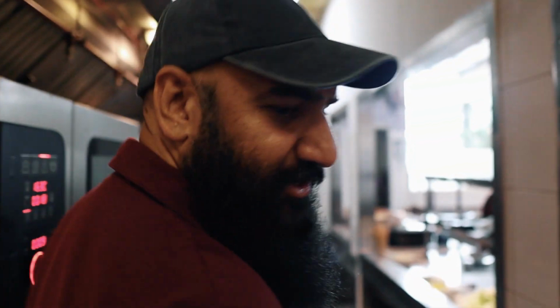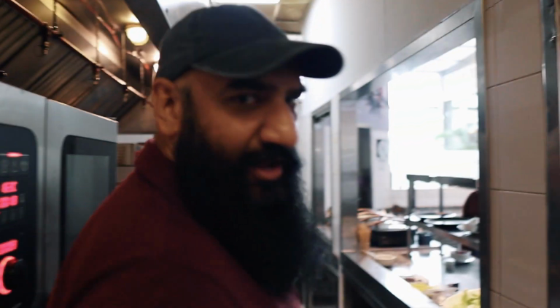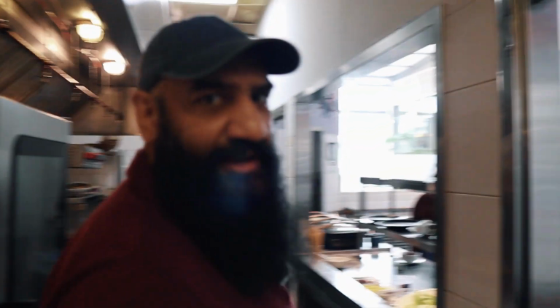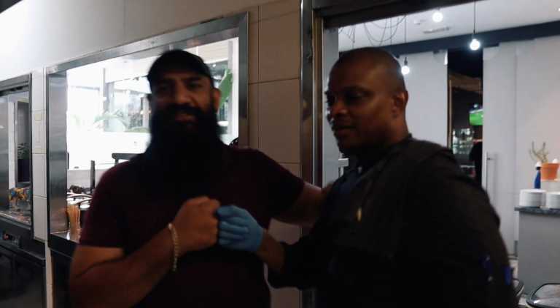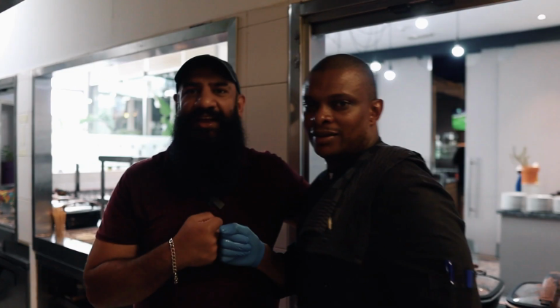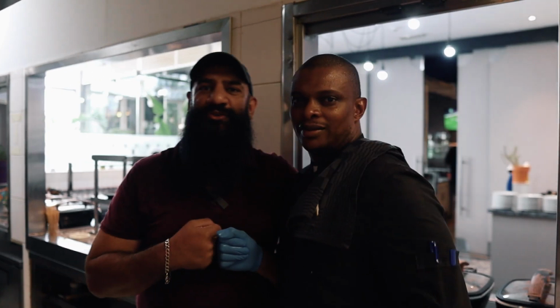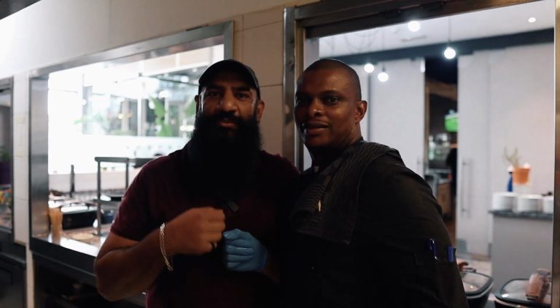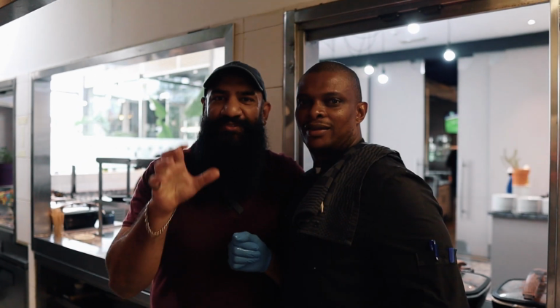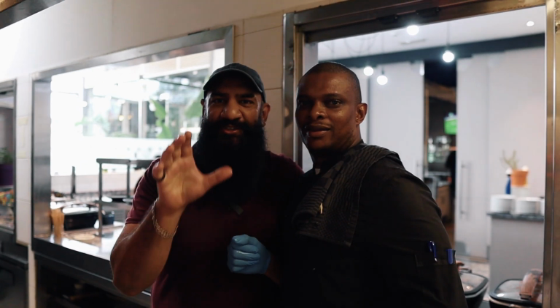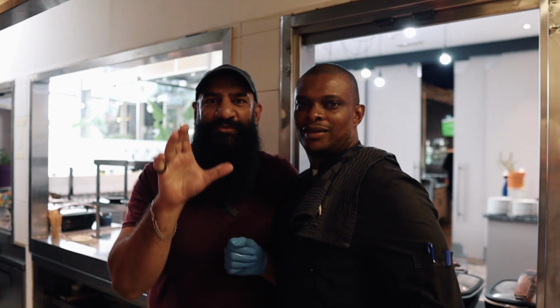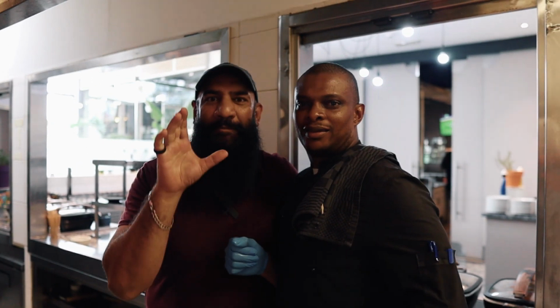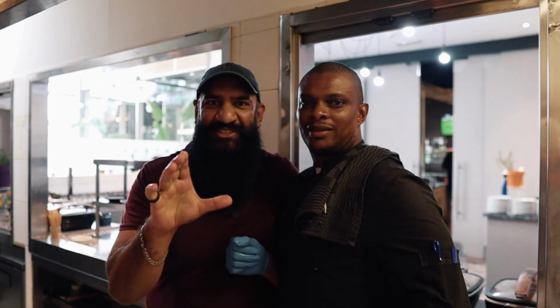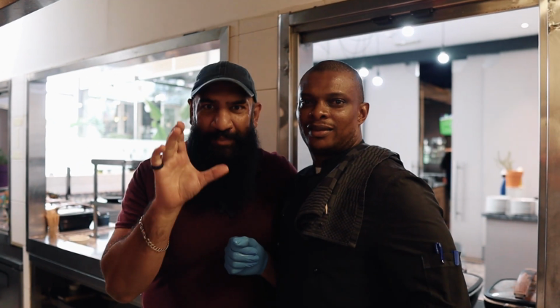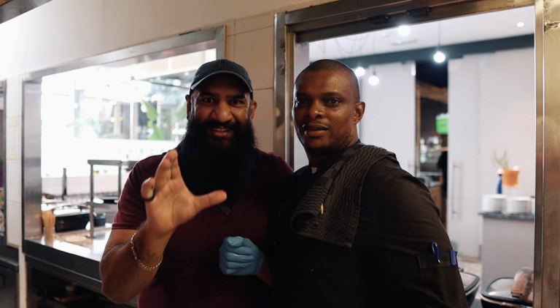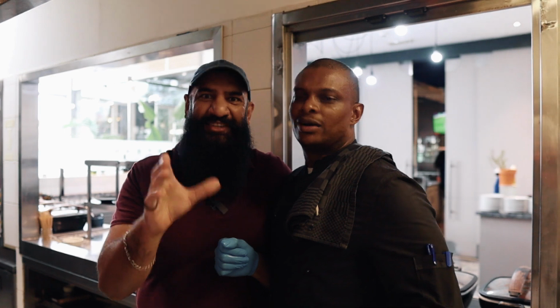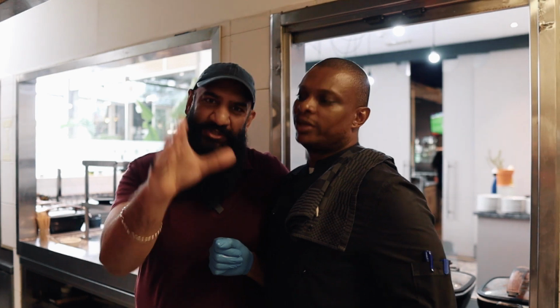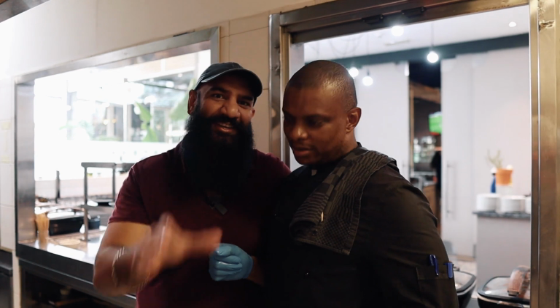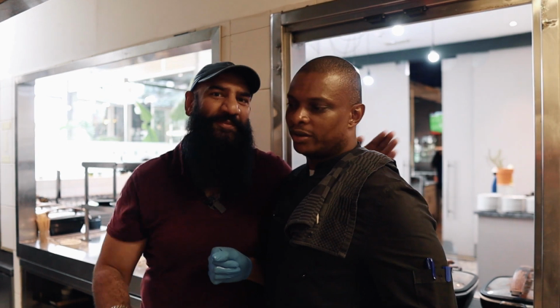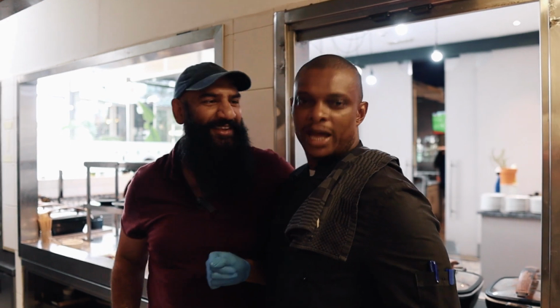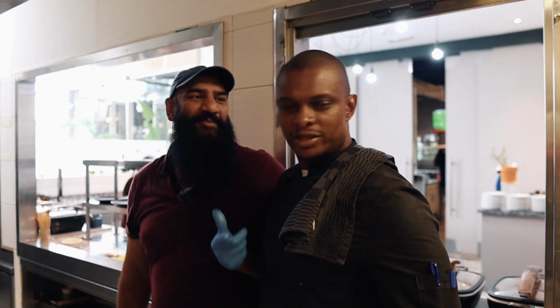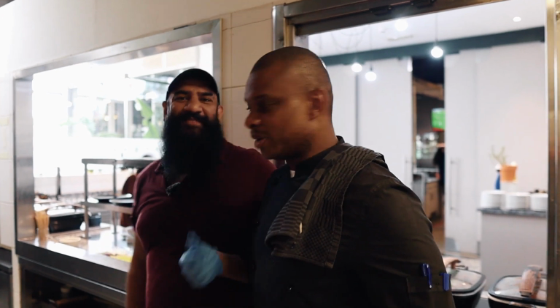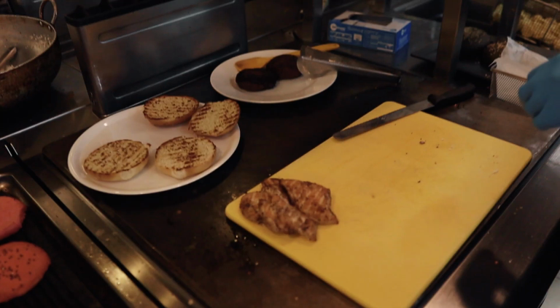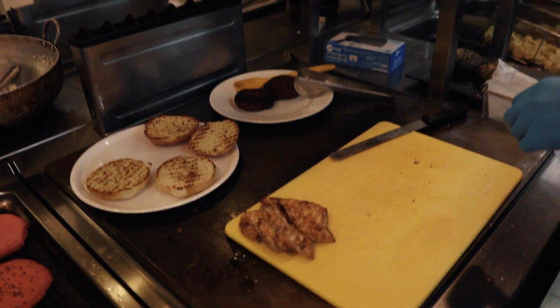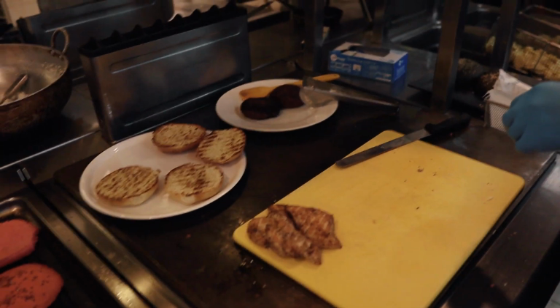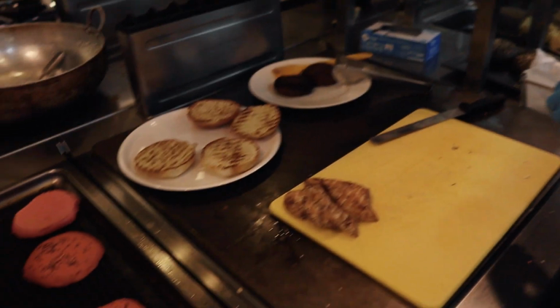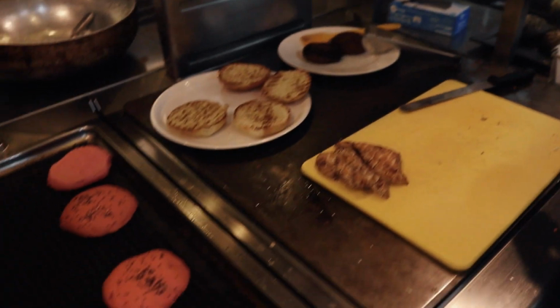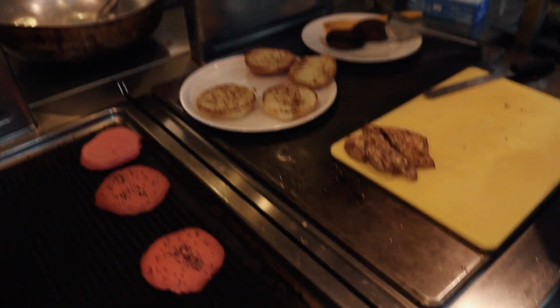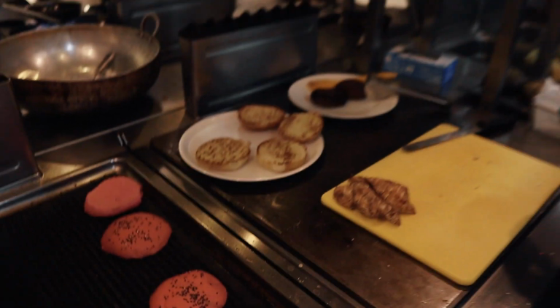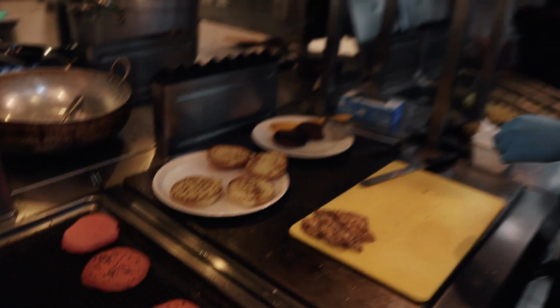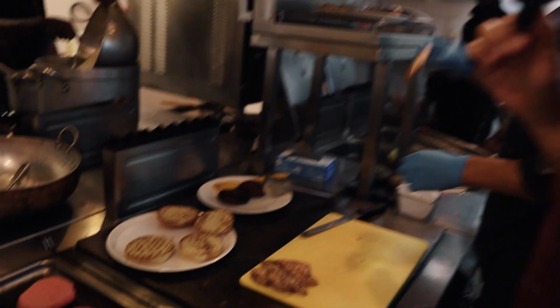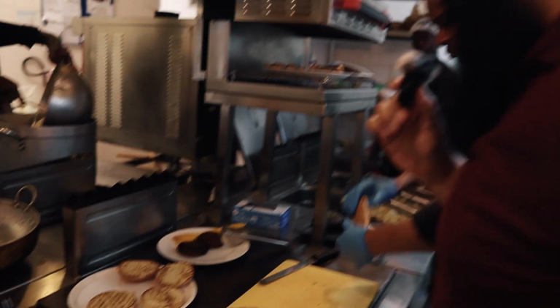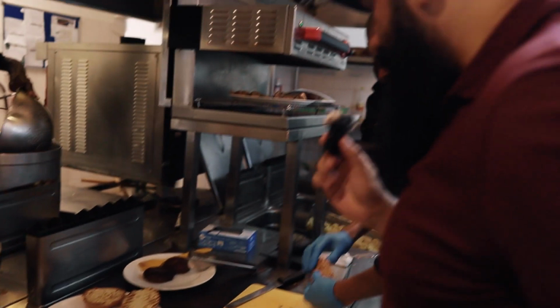Here's our guy. He's the one who's going to make for us one of the best burgers. Let's go check it out. So Chef, which burgers are you making for us?